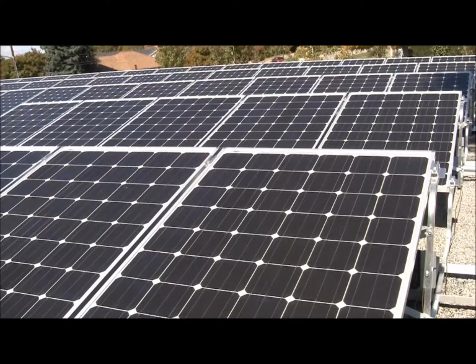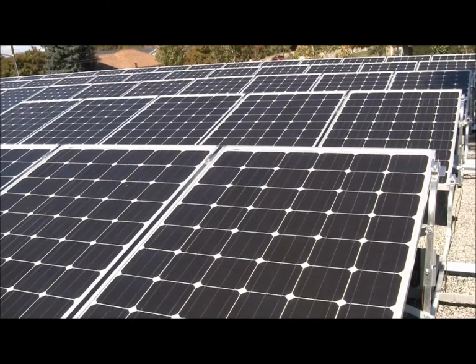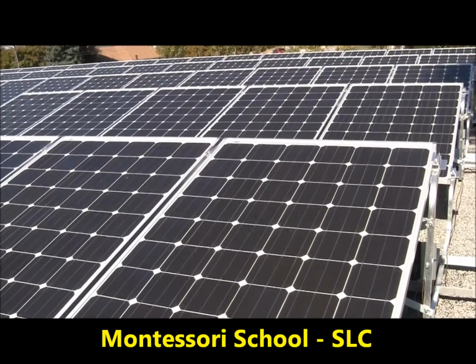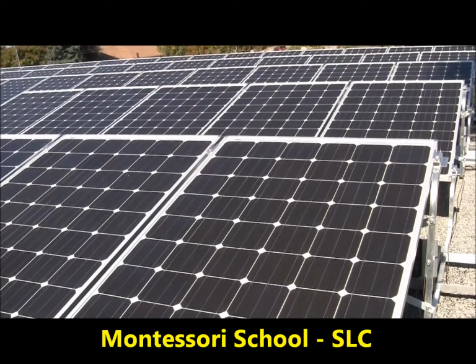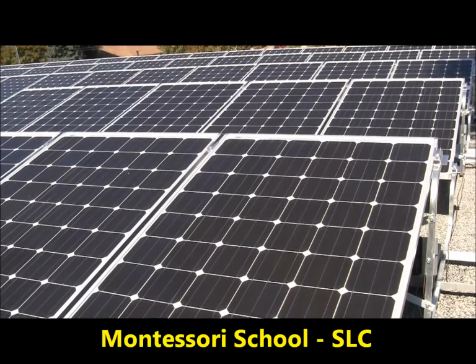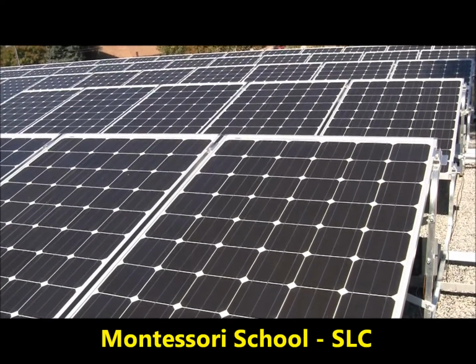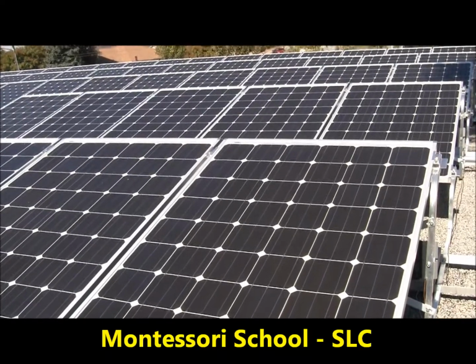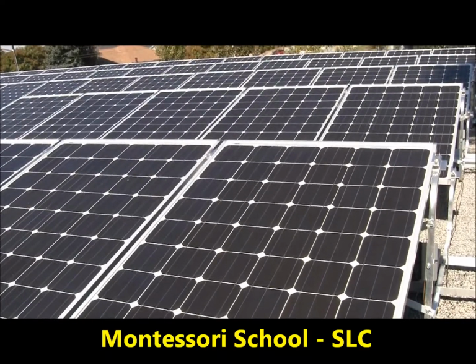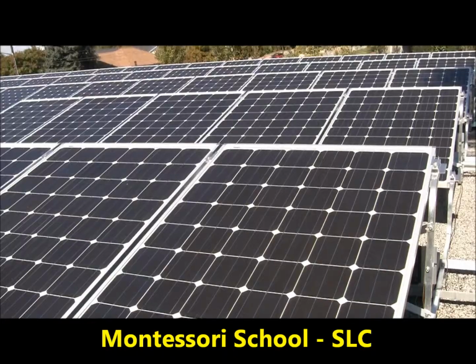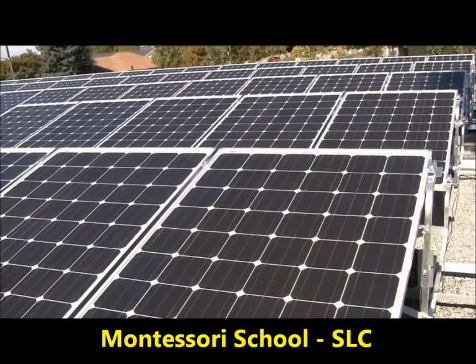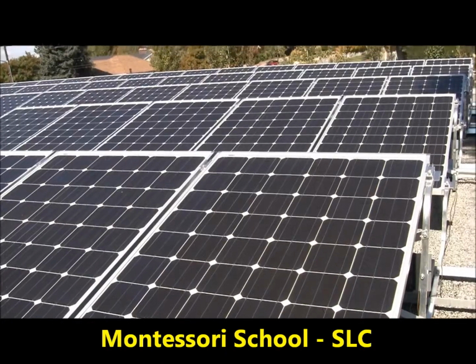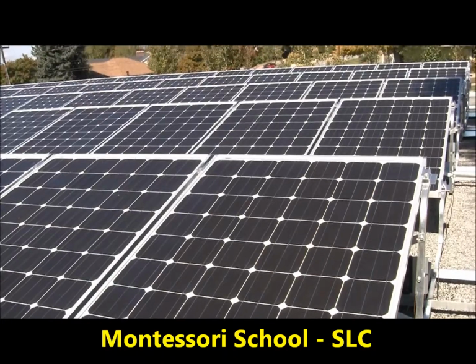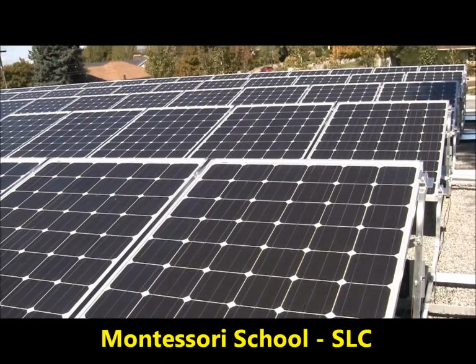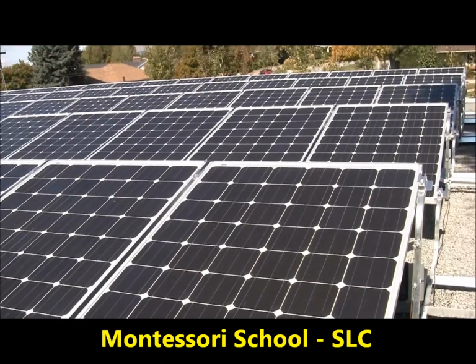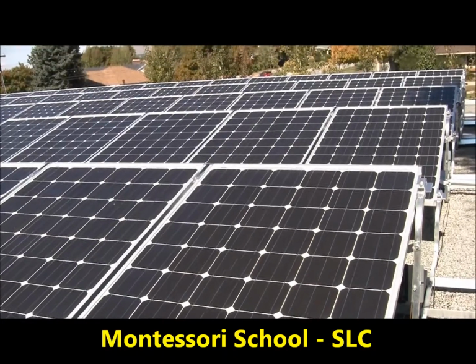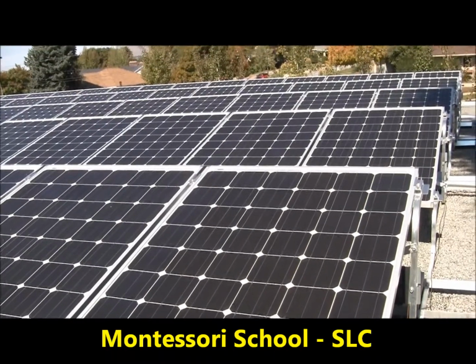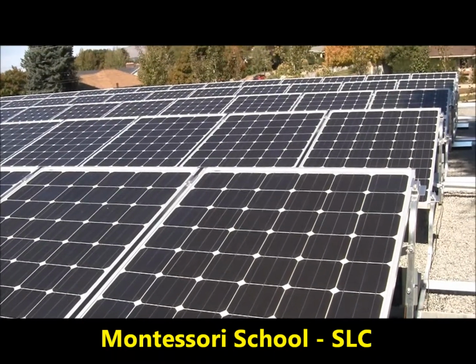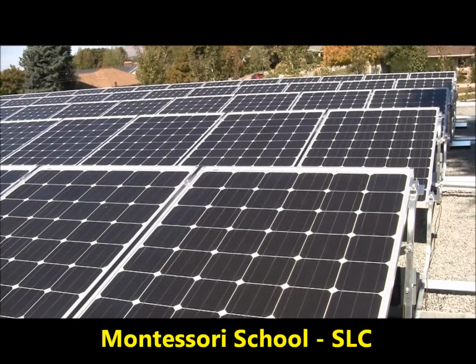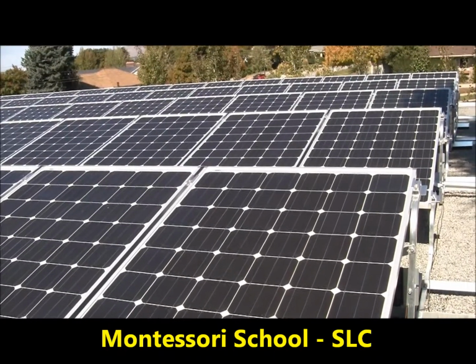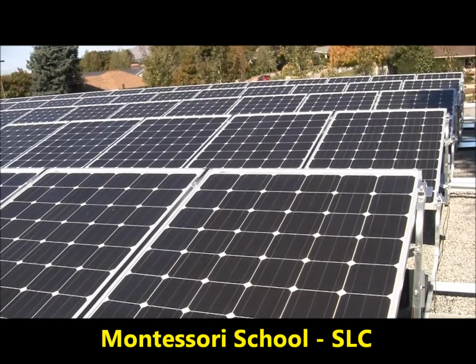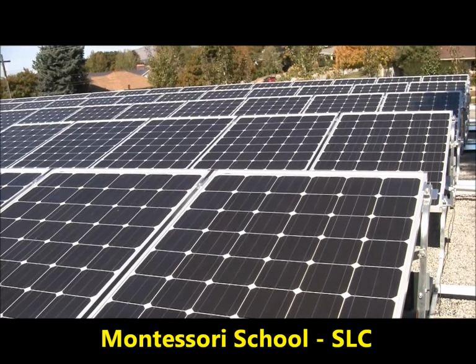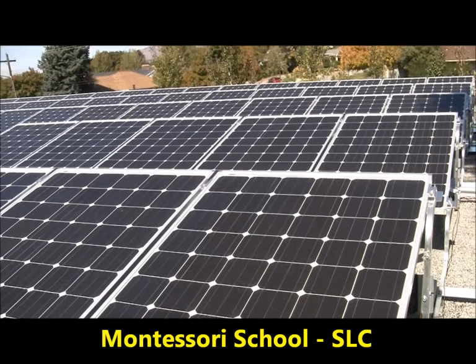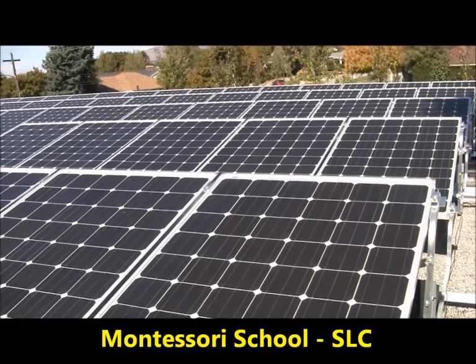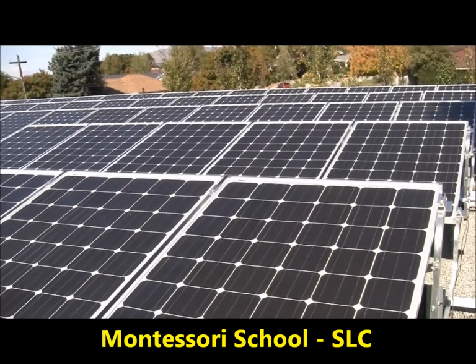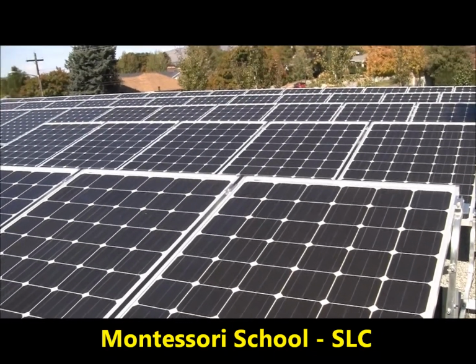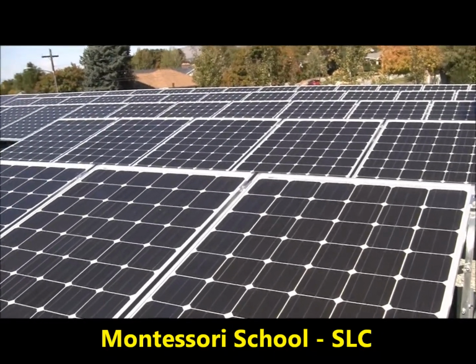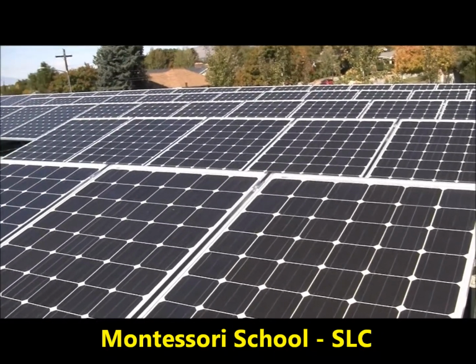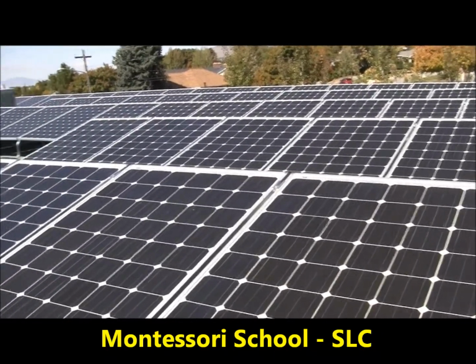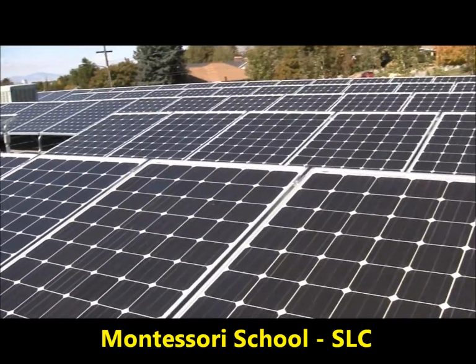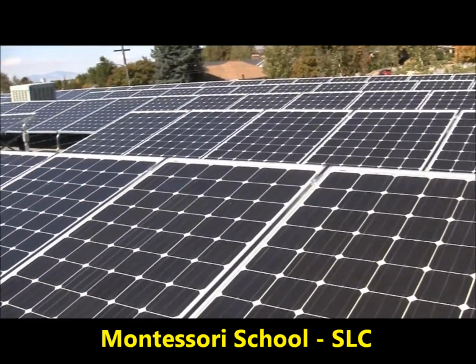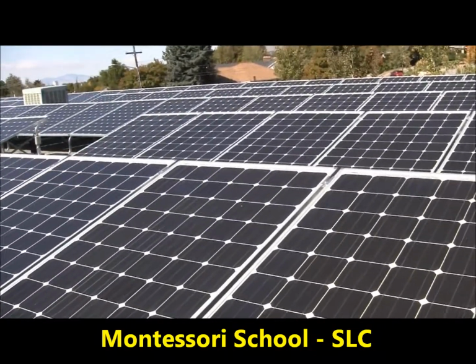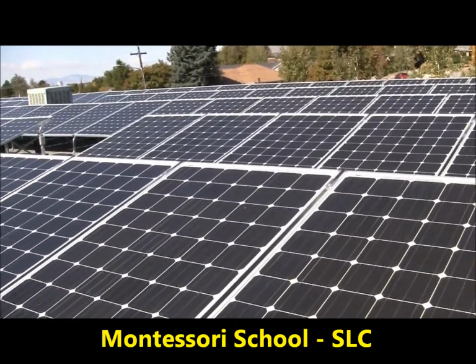We're on a field trip here today with TRA Snow and Sun. We're at the Montessori school in Salt Lake City. This is a private school.